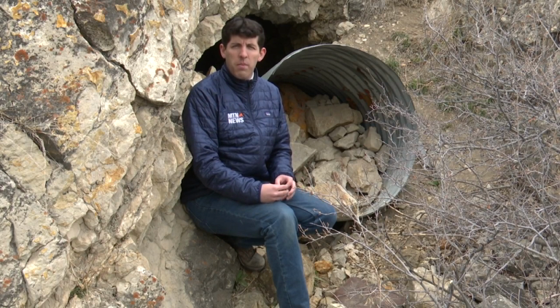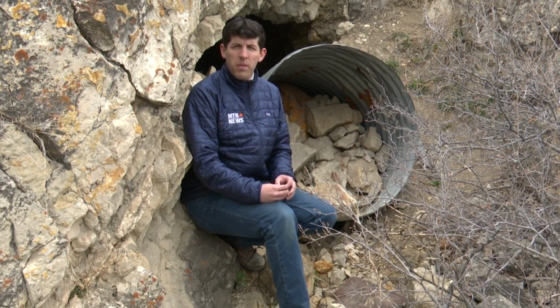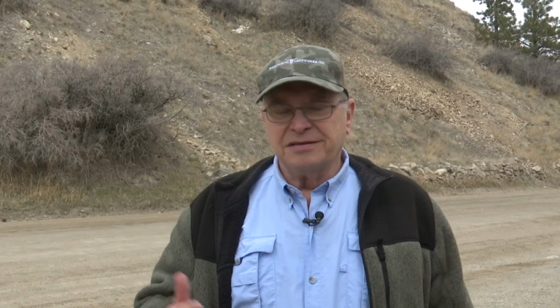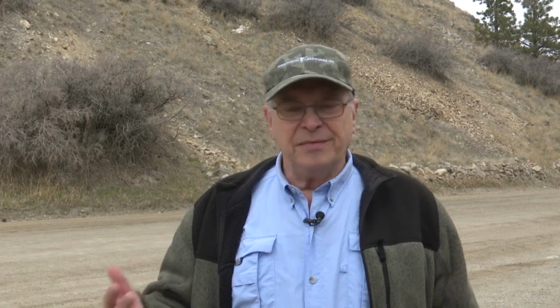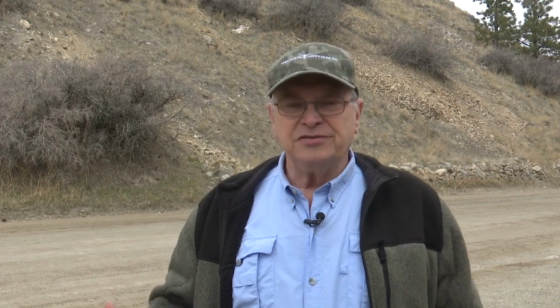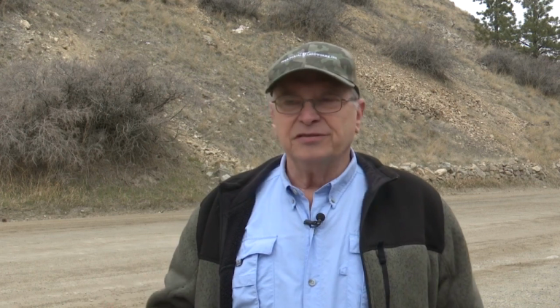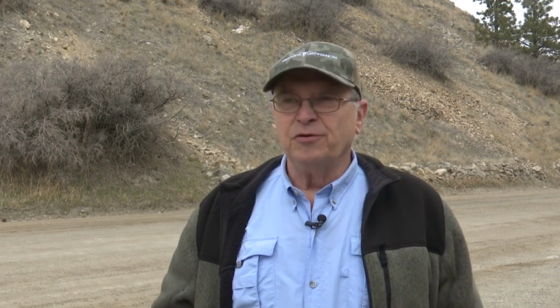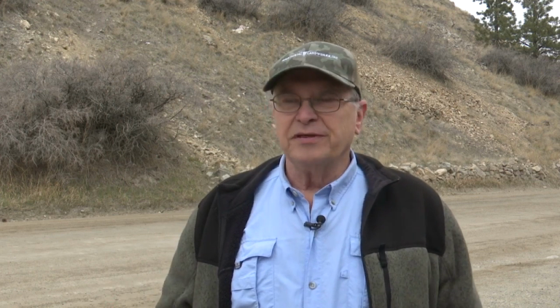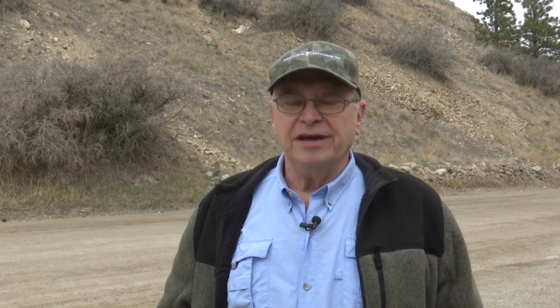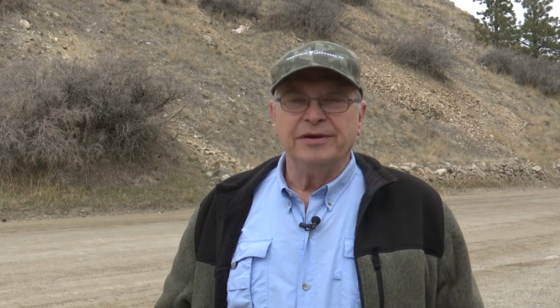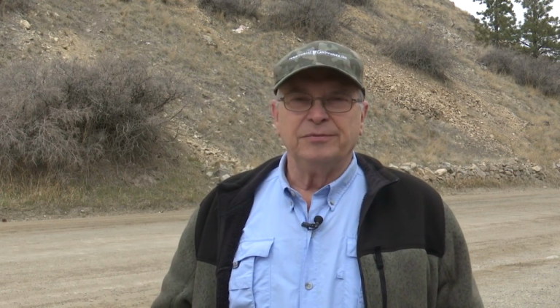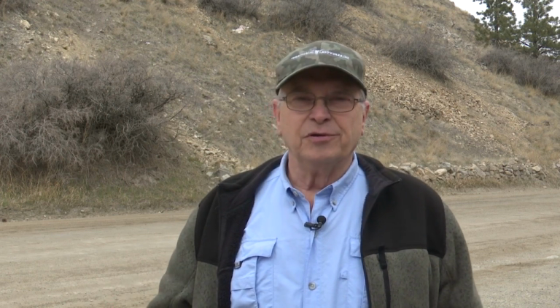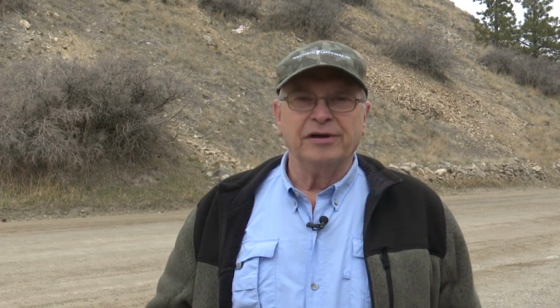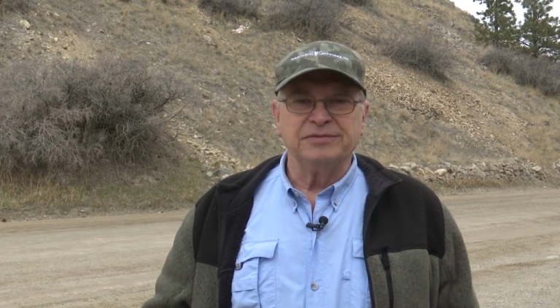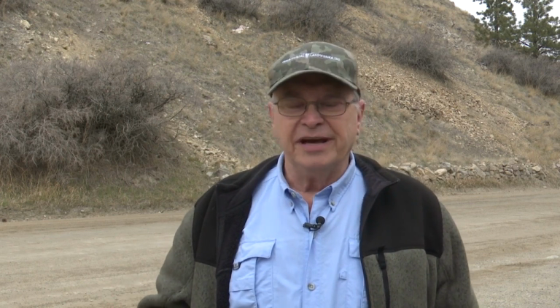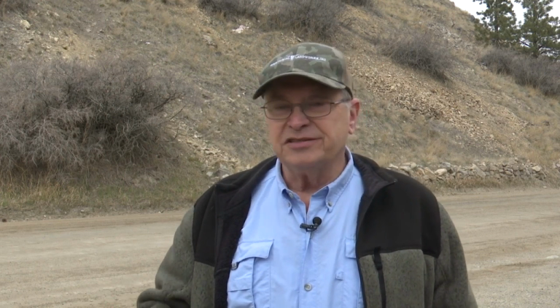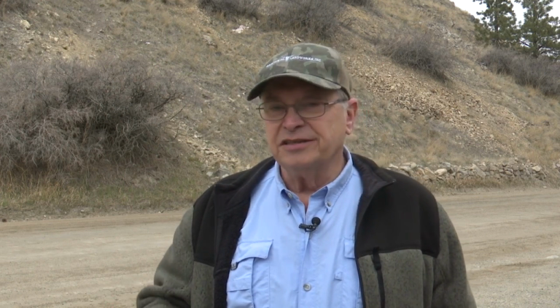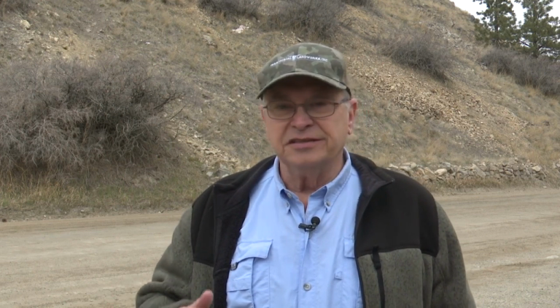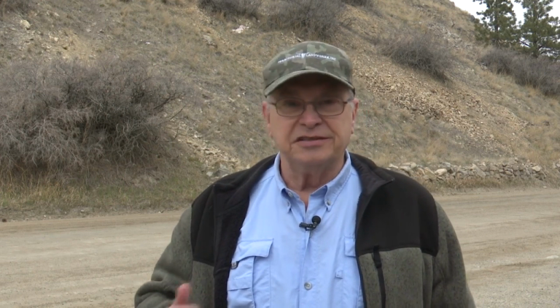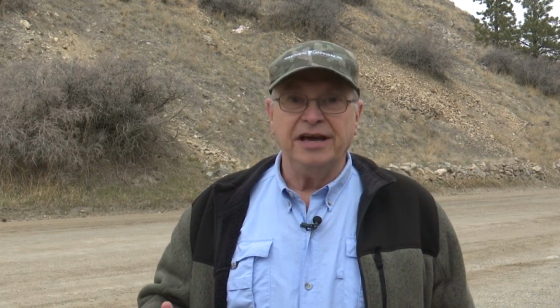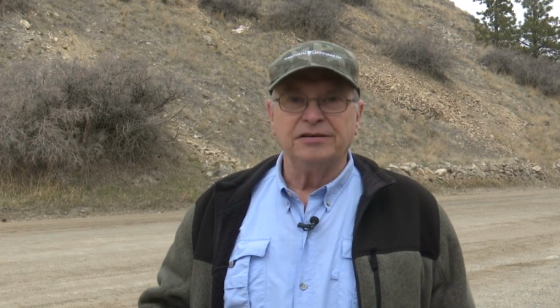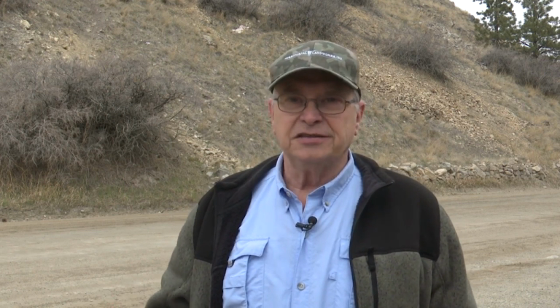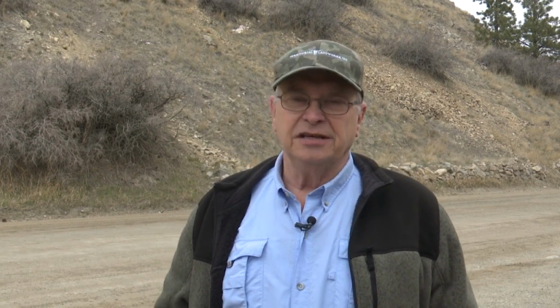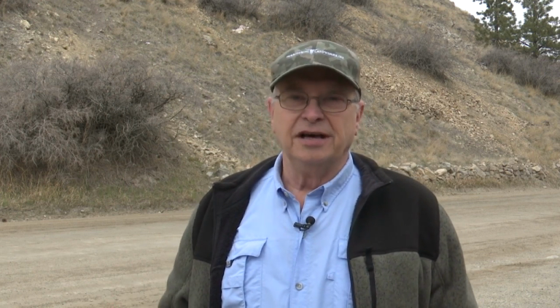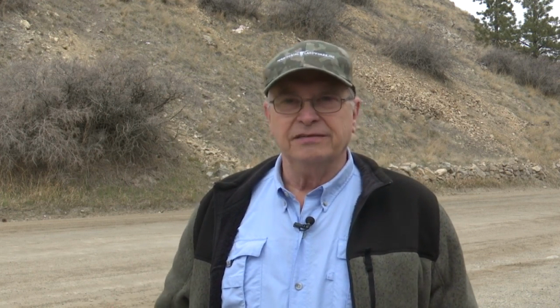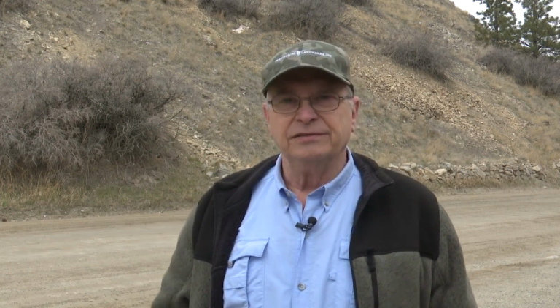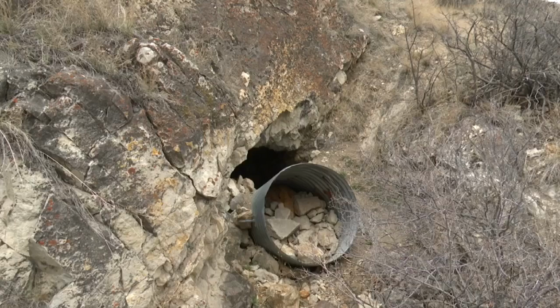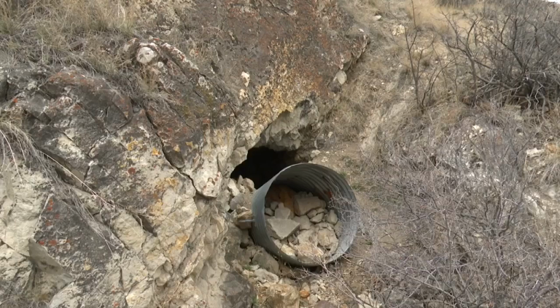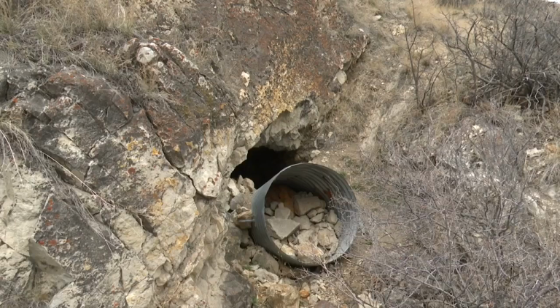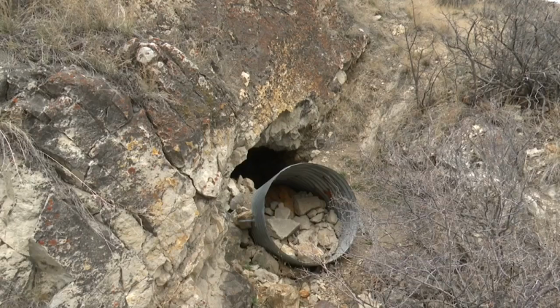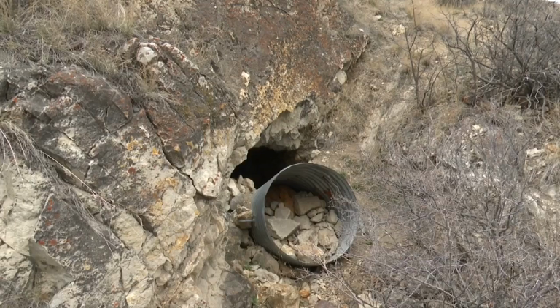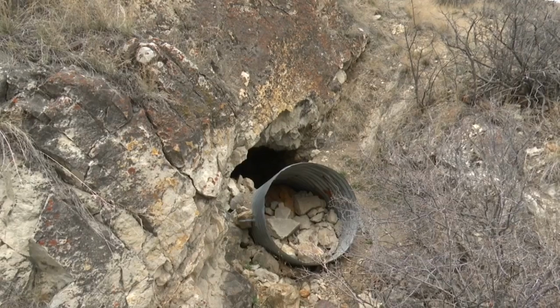The mantra for this program is stay out, stay alive, as abandoned mines are considered extremely dangerous.